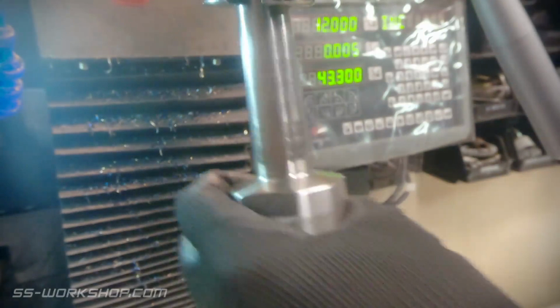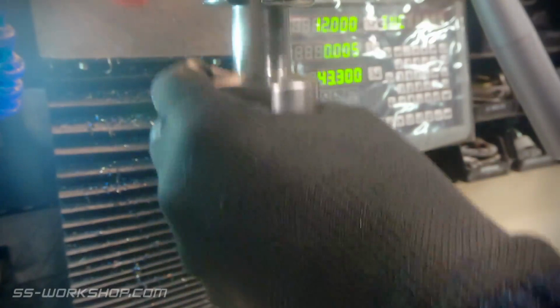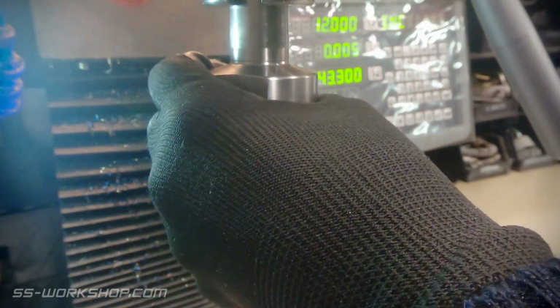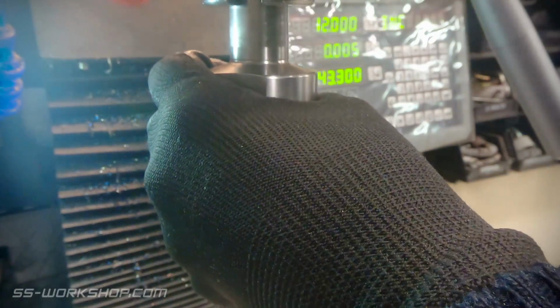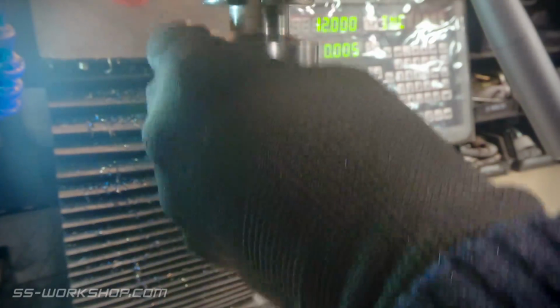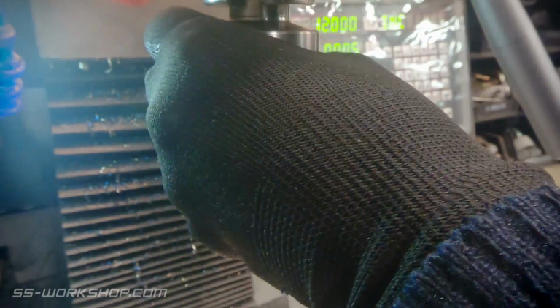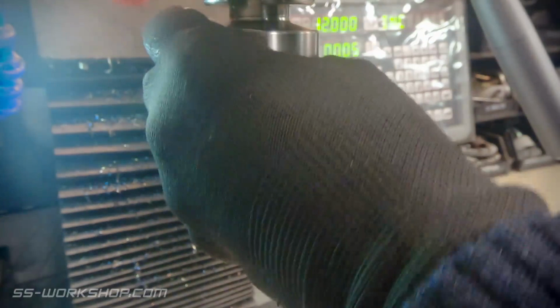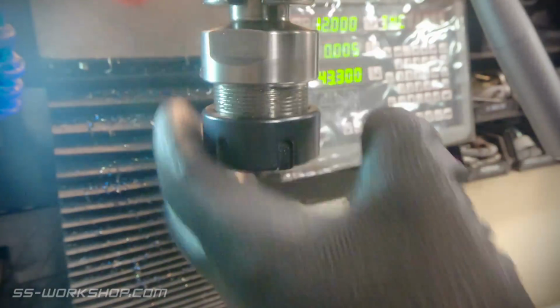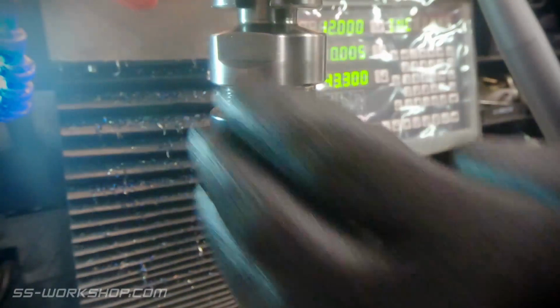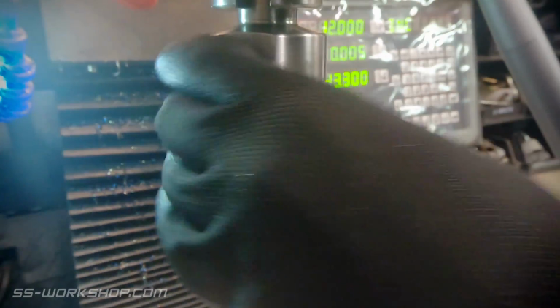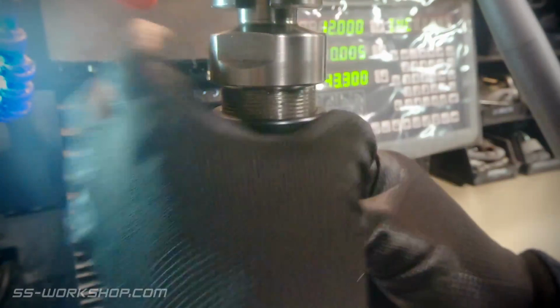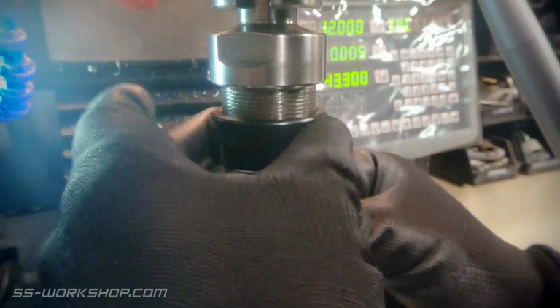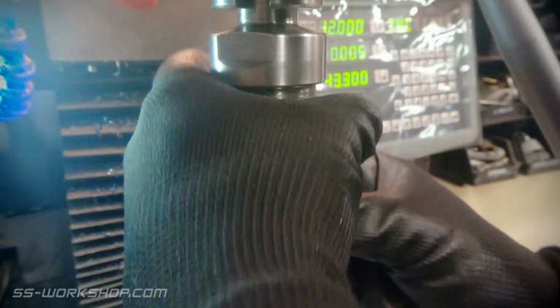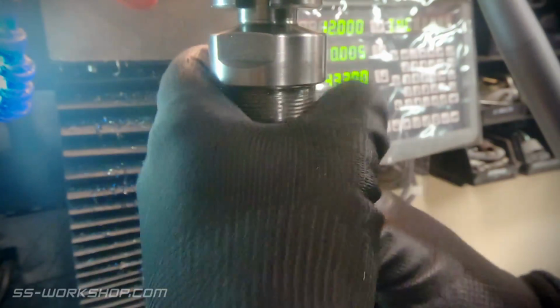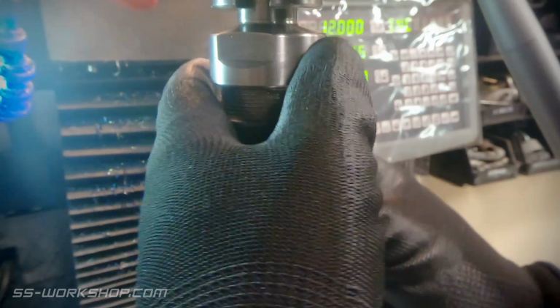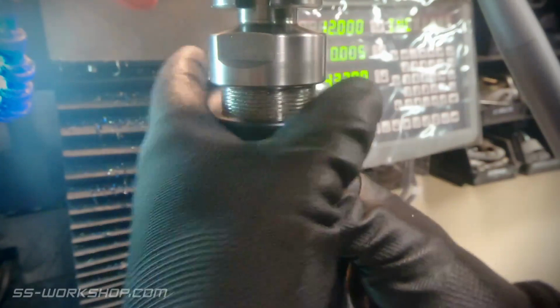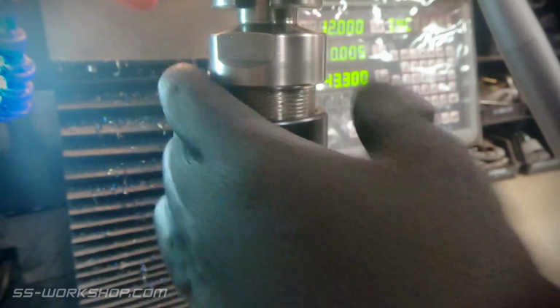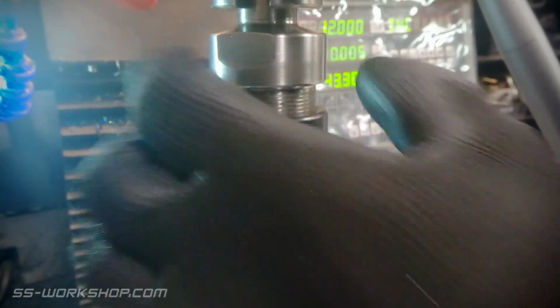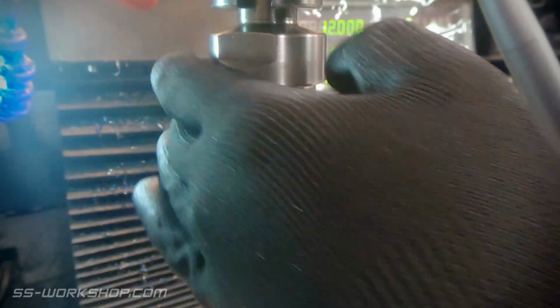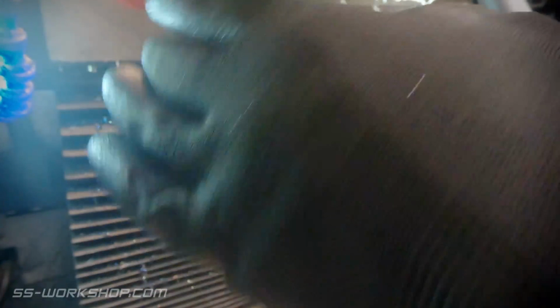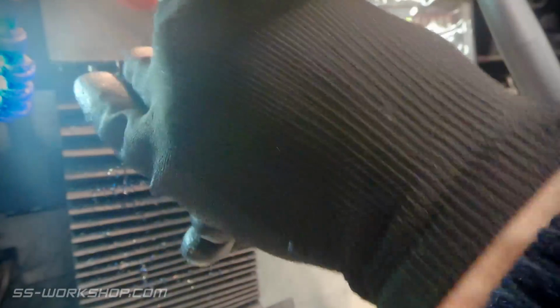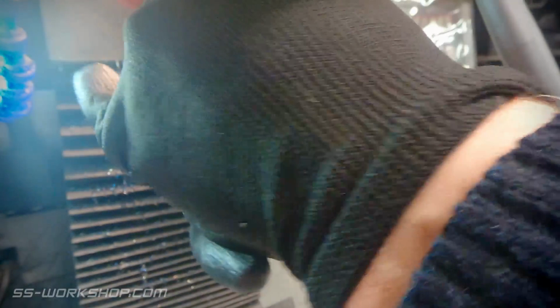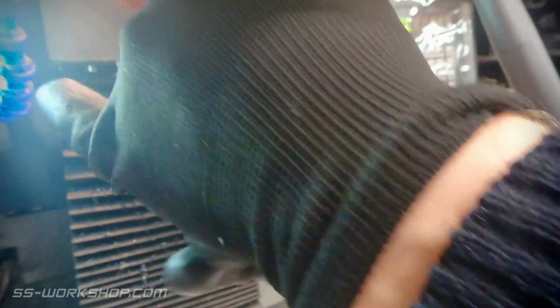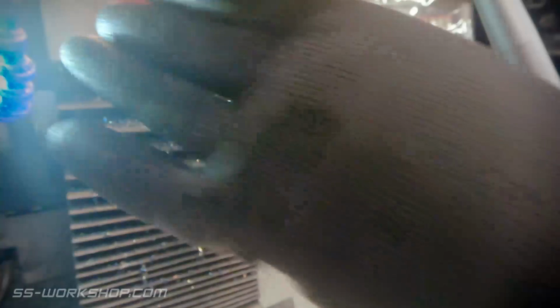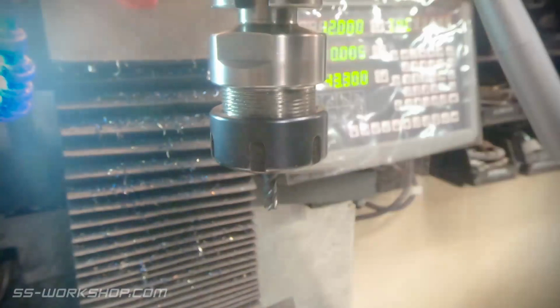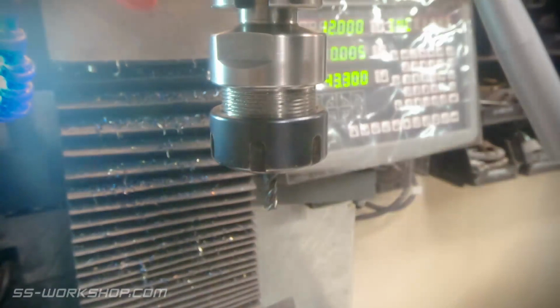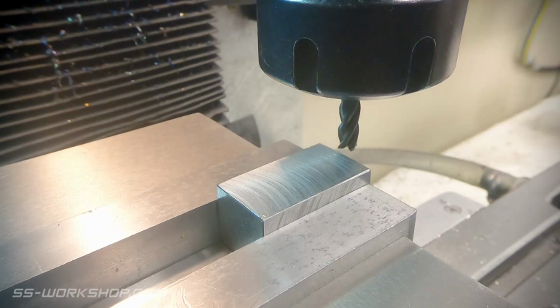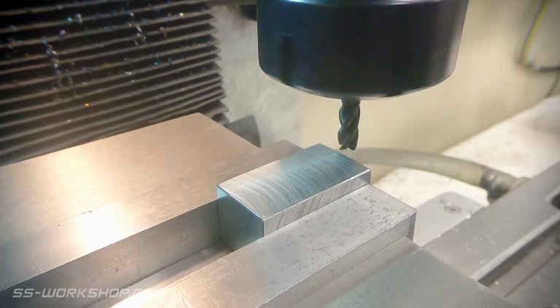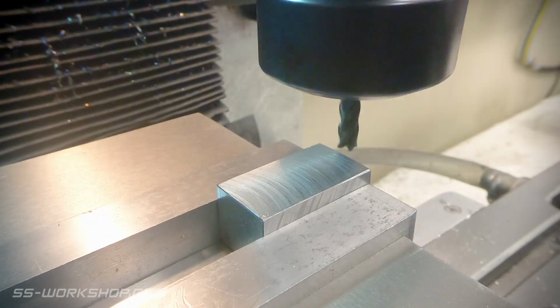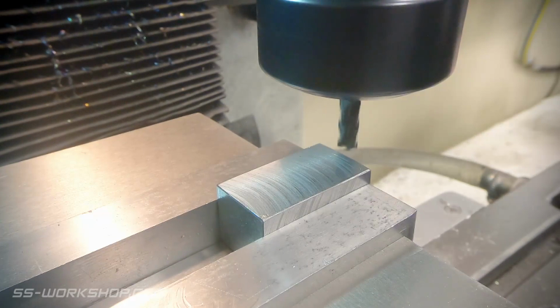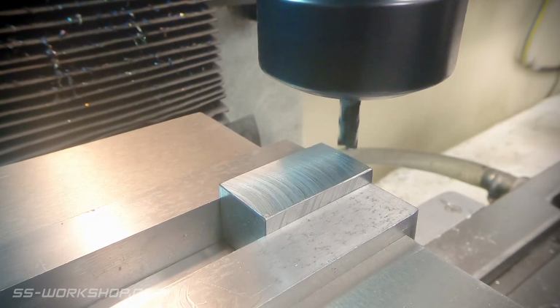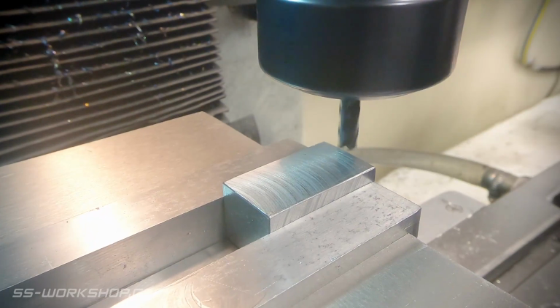With that done, it's time to start work on the sides. For this I'm using a 6mm end mill, which is sized about right for the features I'm cutting.